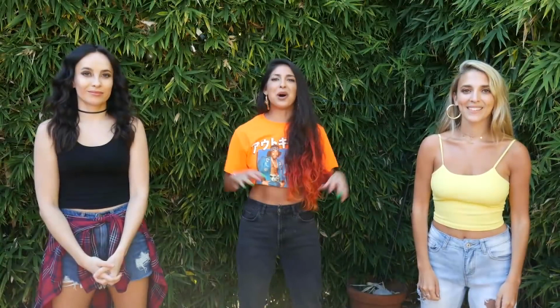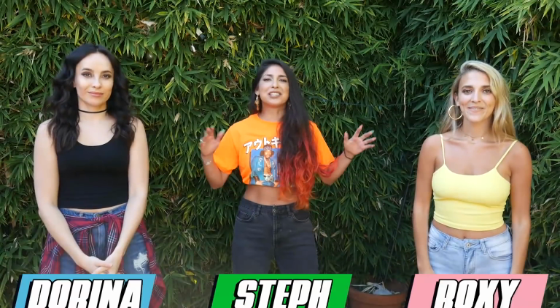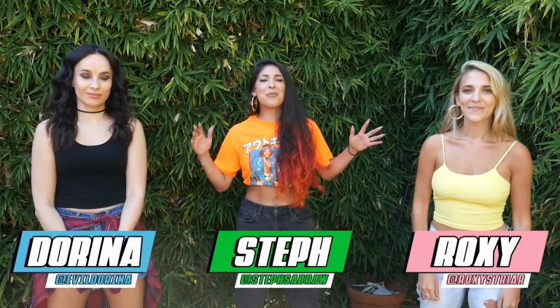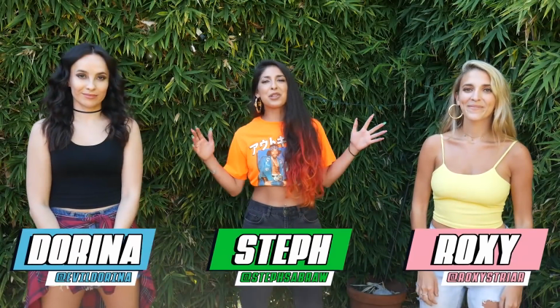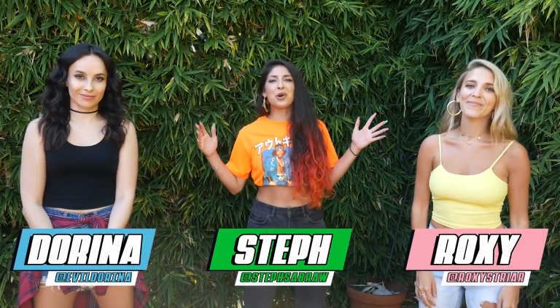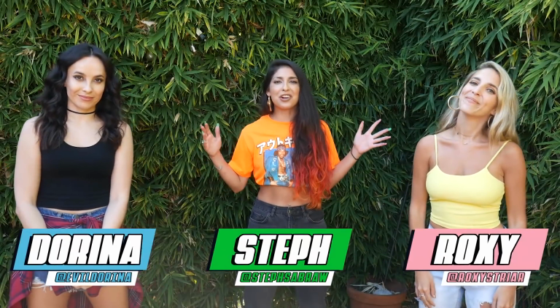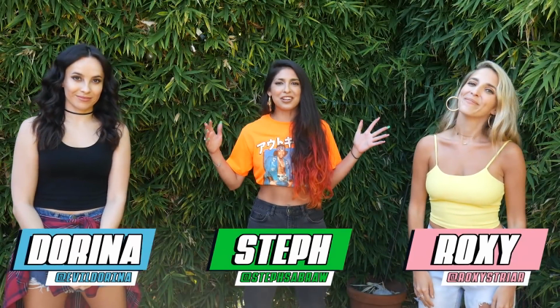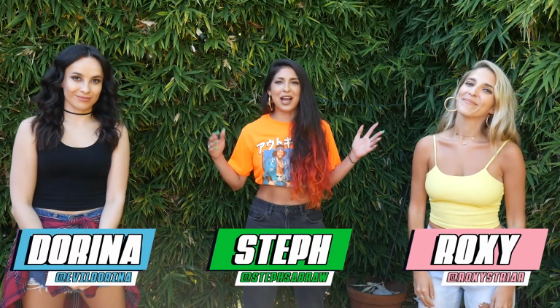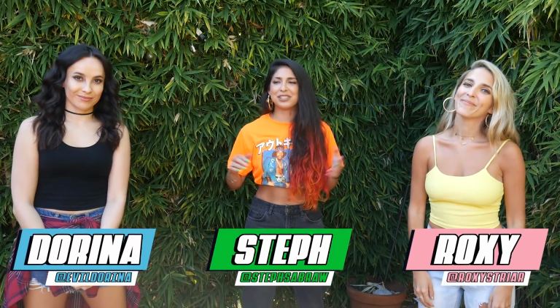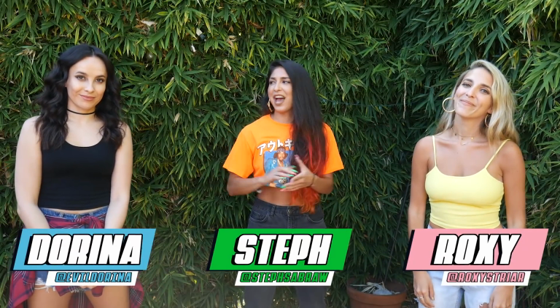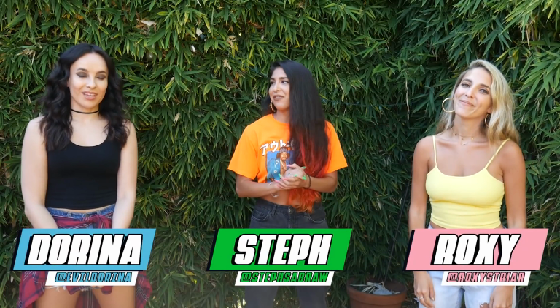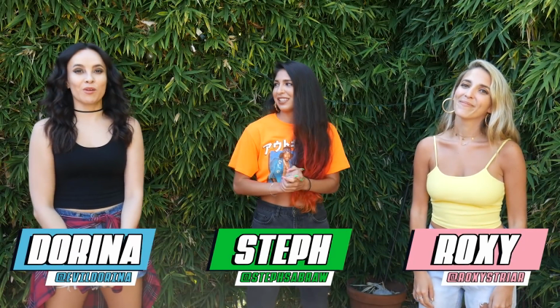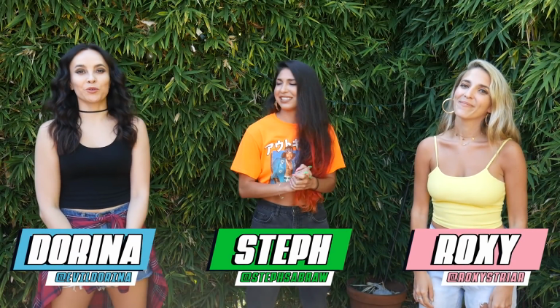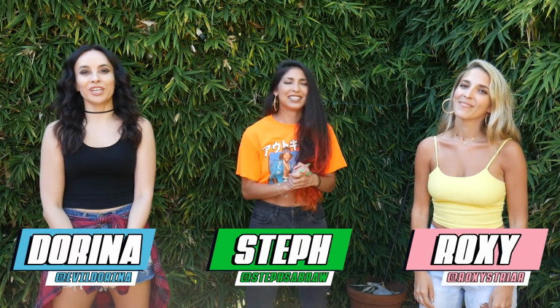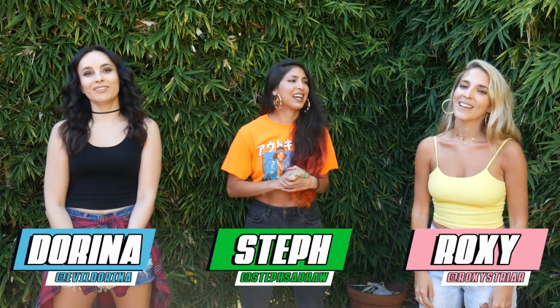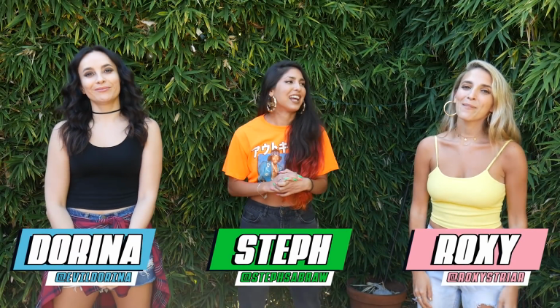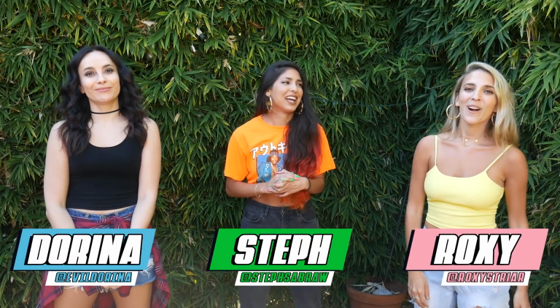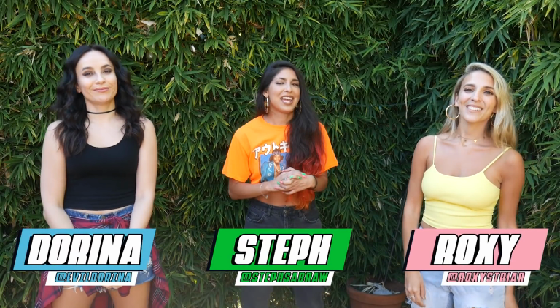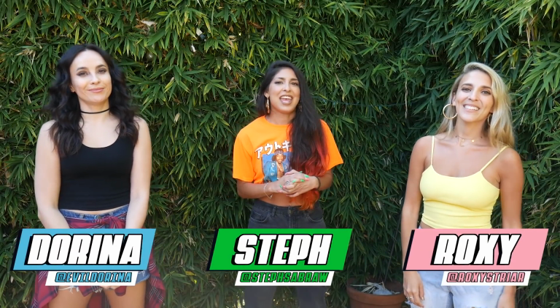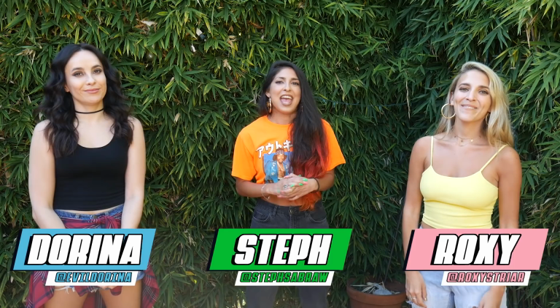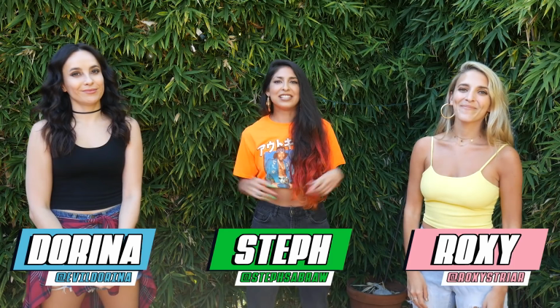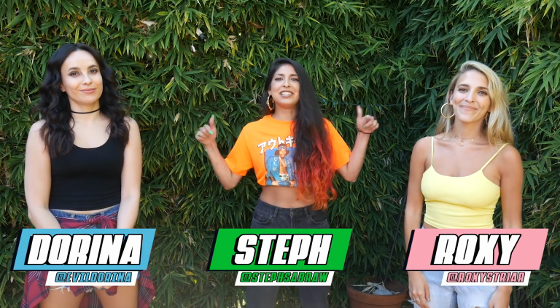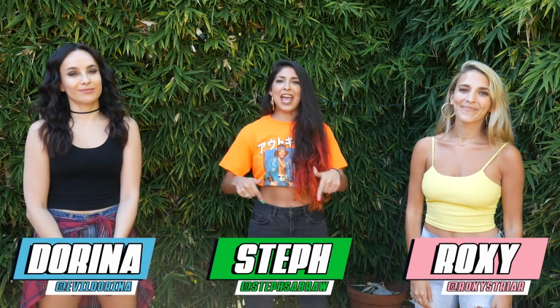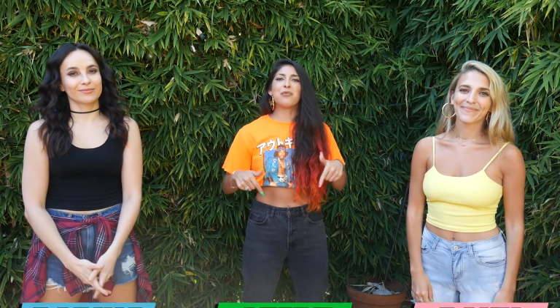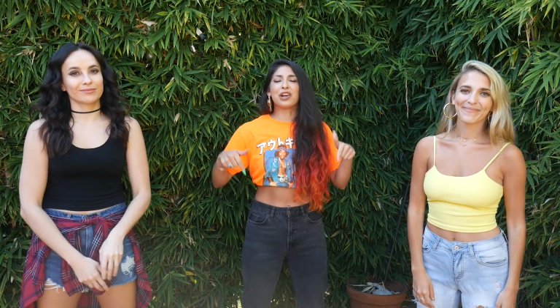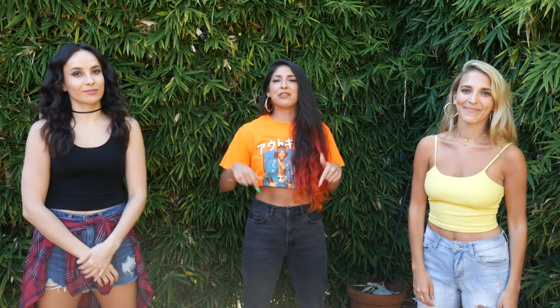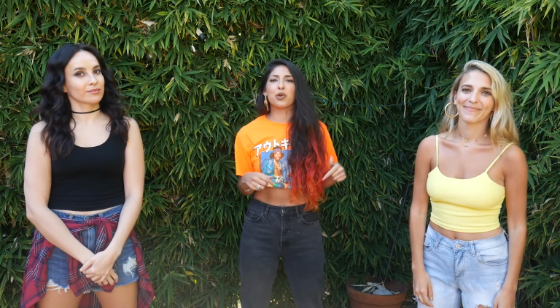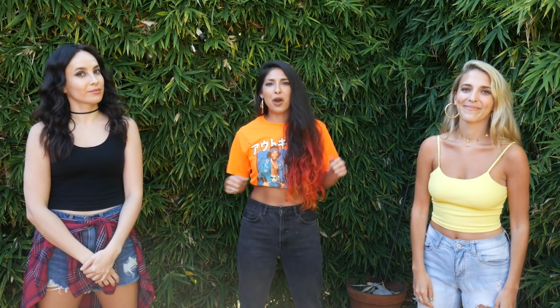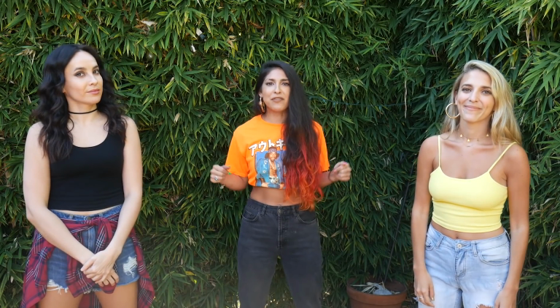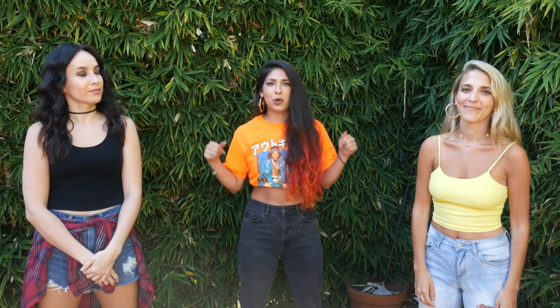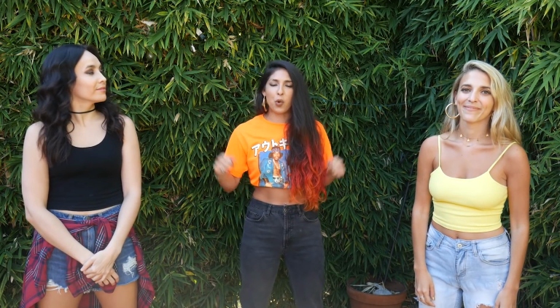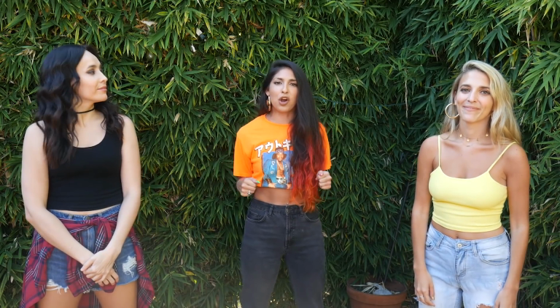What's up? We're the Whirl Girls. I'm Steph. I'm Darina. And I'm Roxy. And today we are giving Crafts a Whirl.